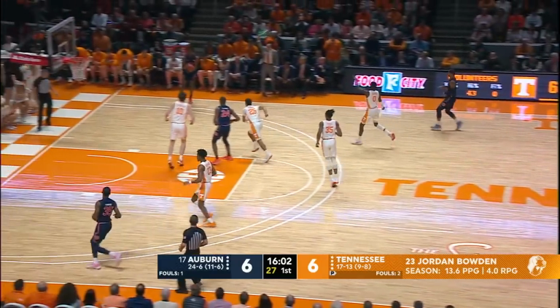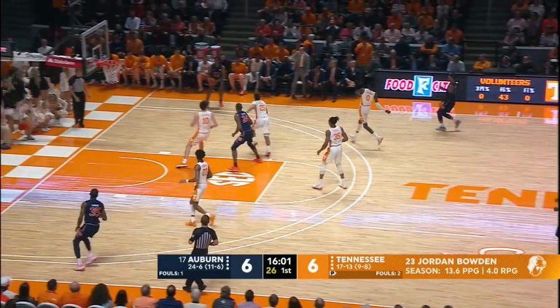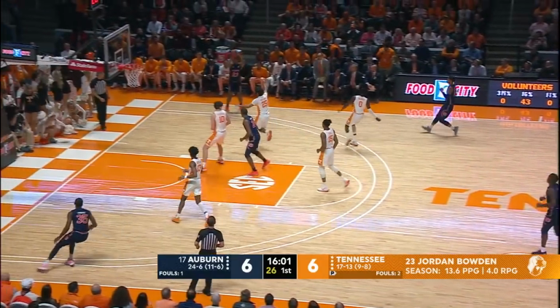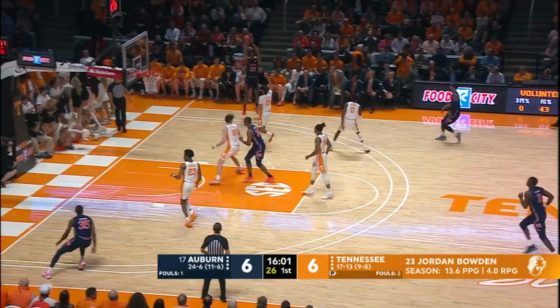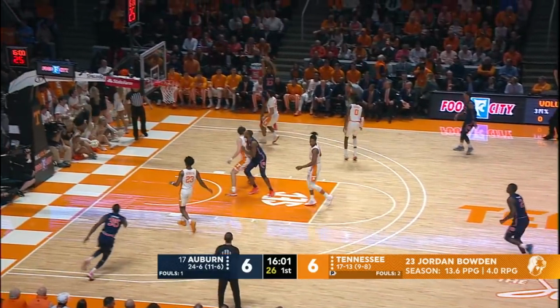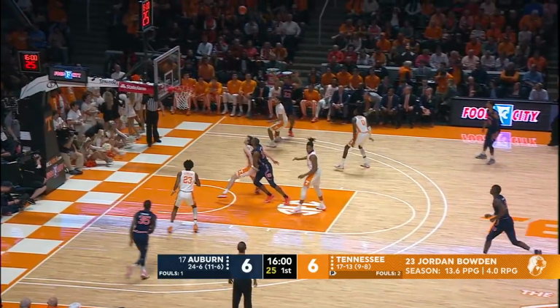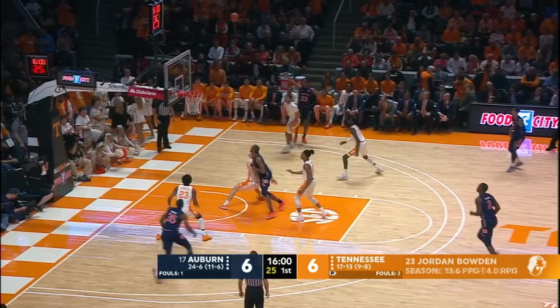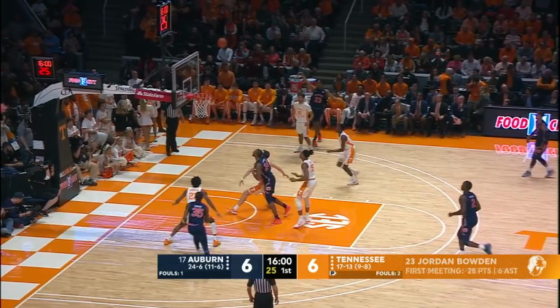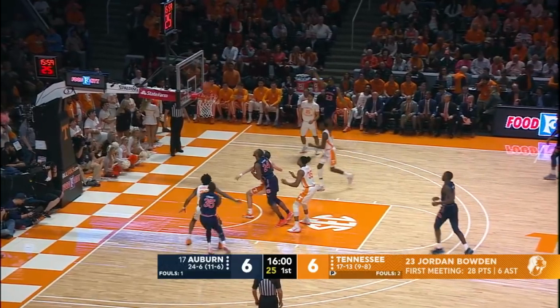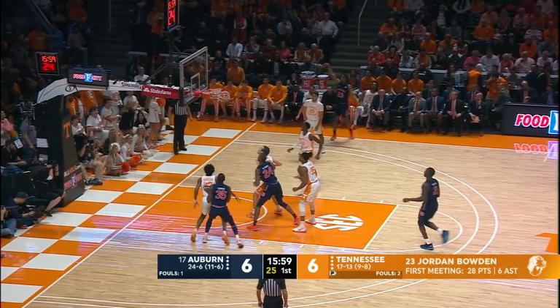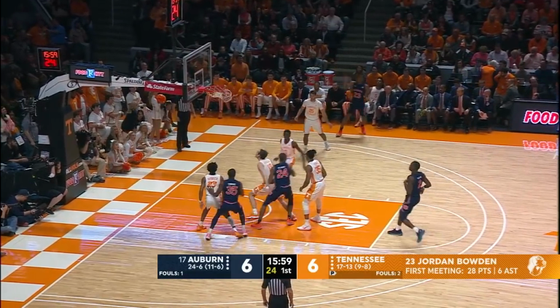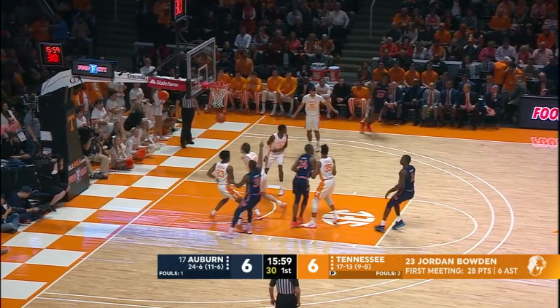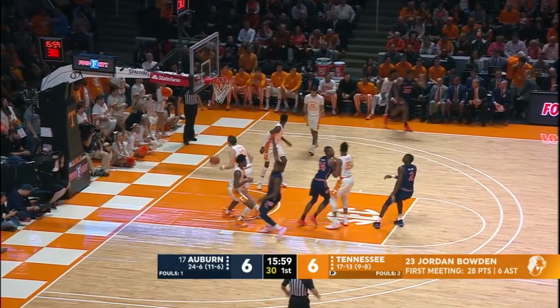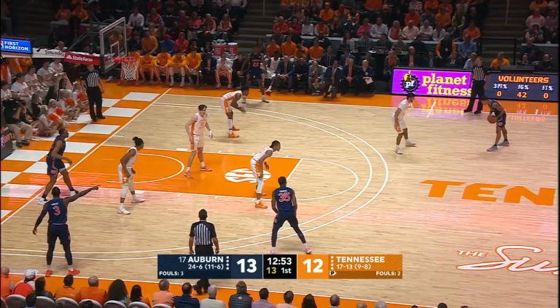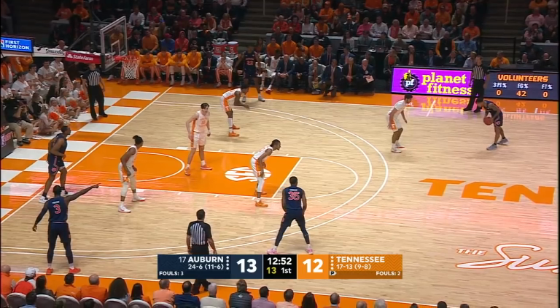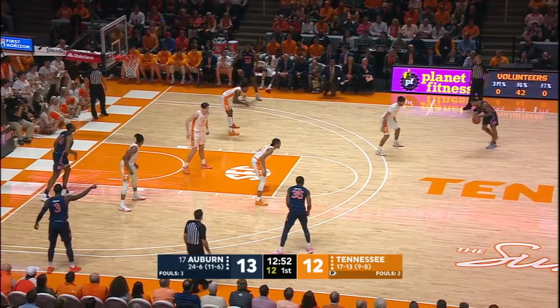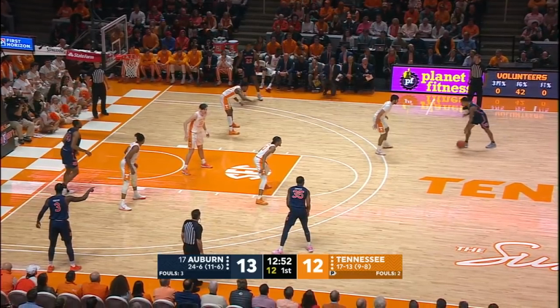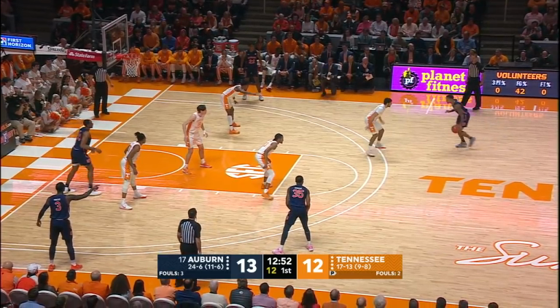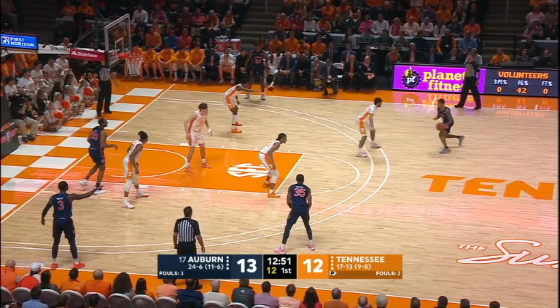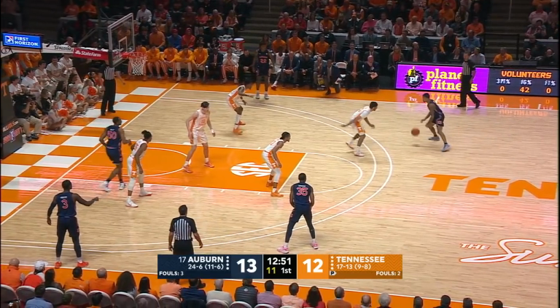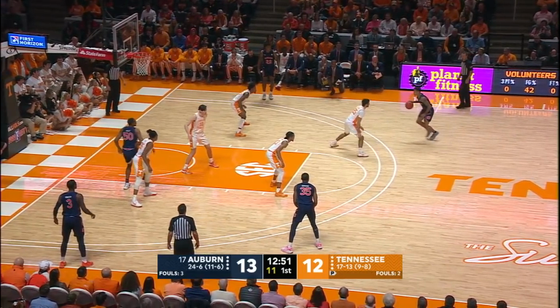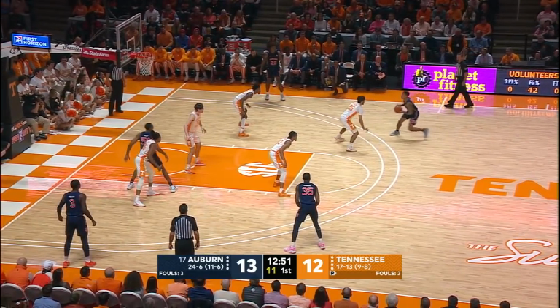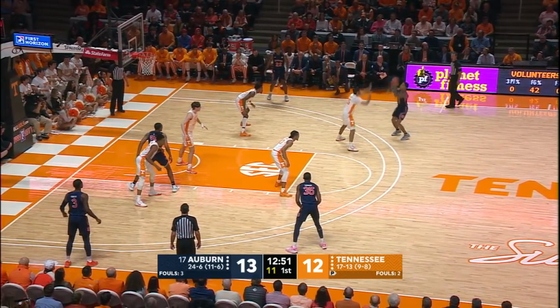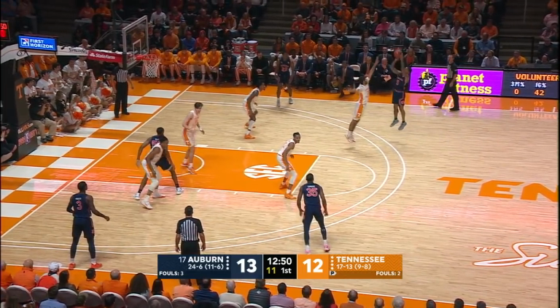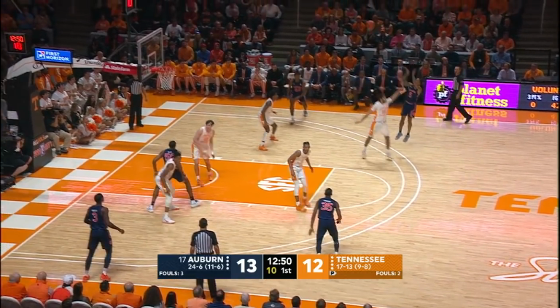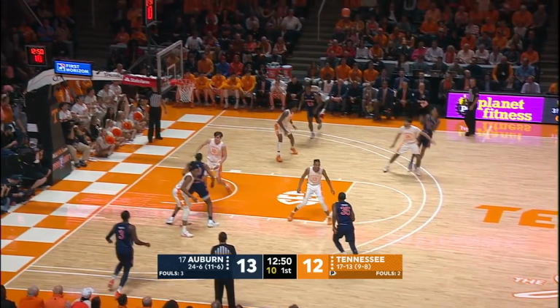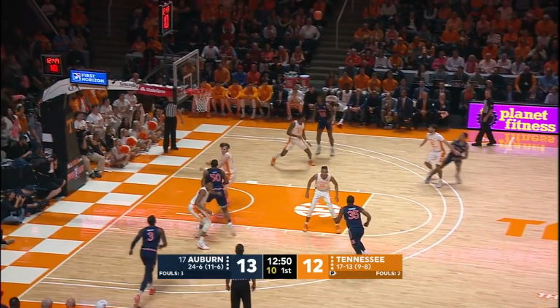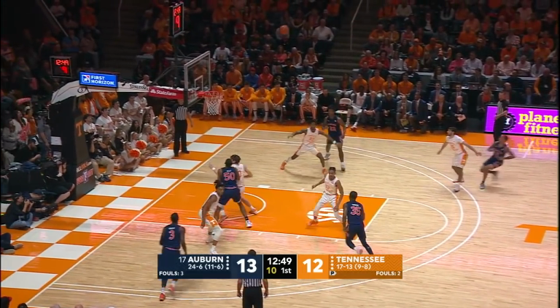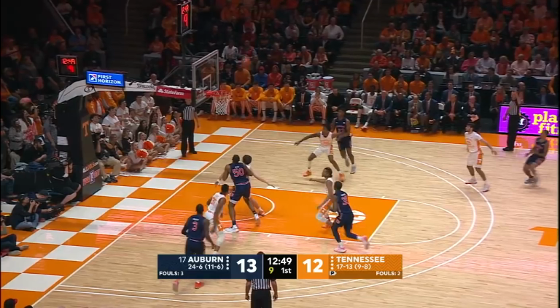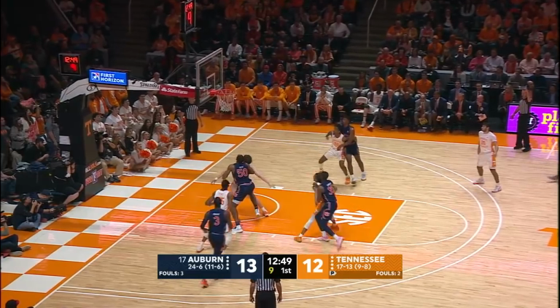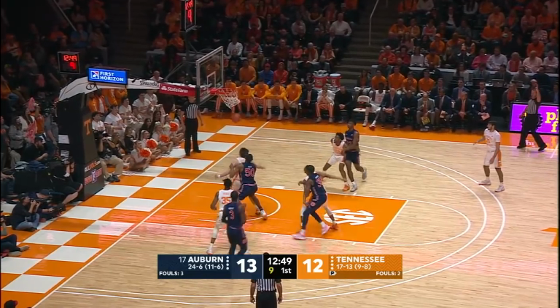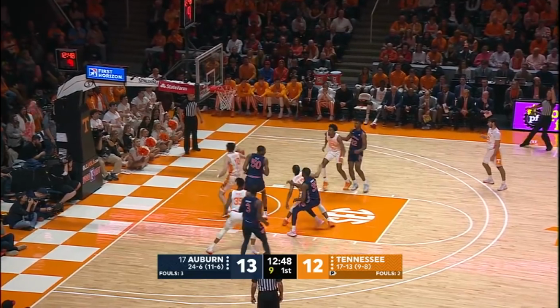Quickly up the floor, Auburn. Okoro, wide open three — good. It looks like a zone, but I don't believe it is. Javon for three — yes!